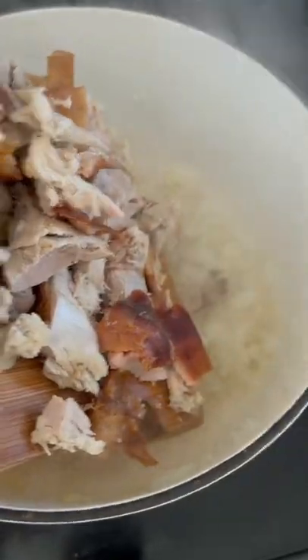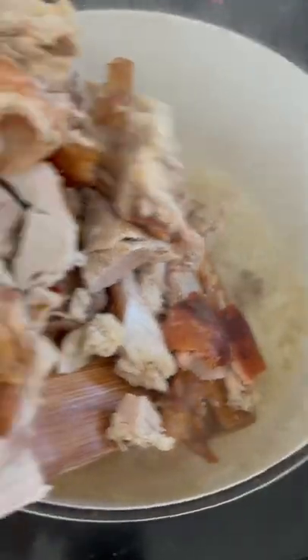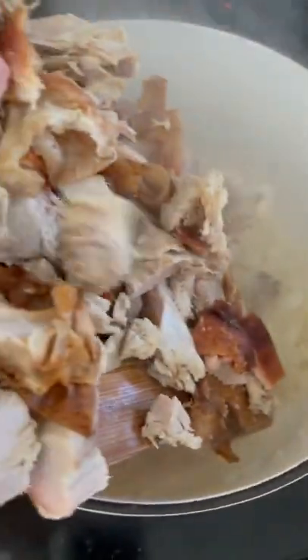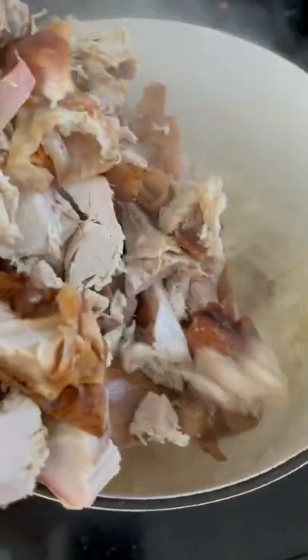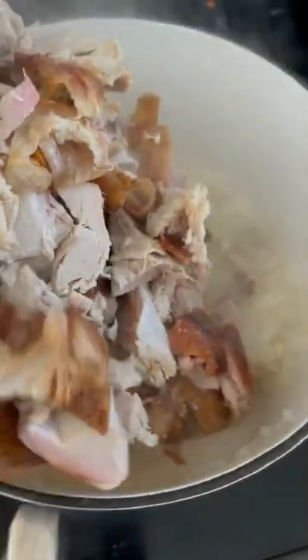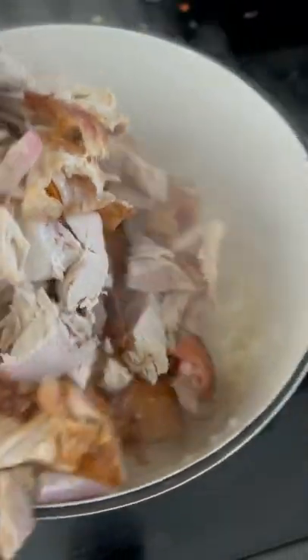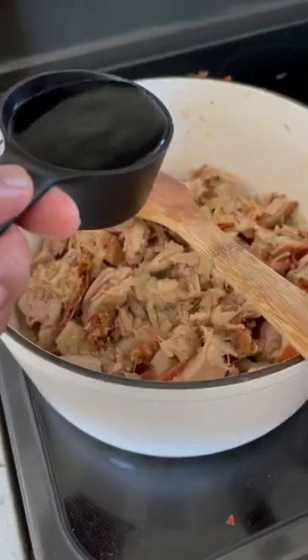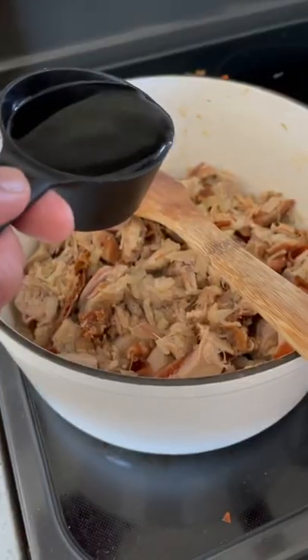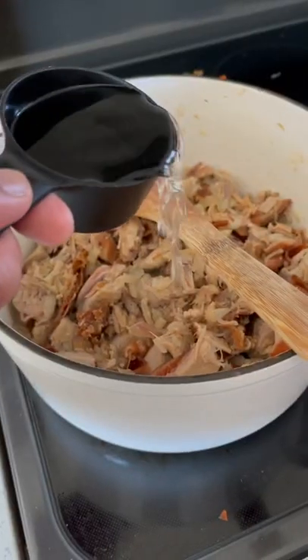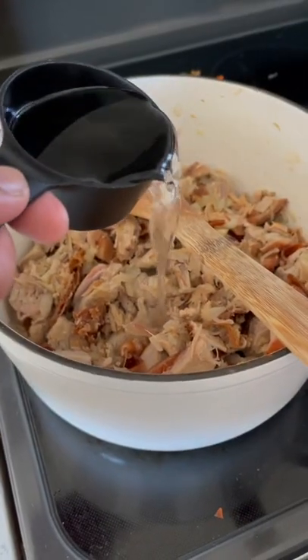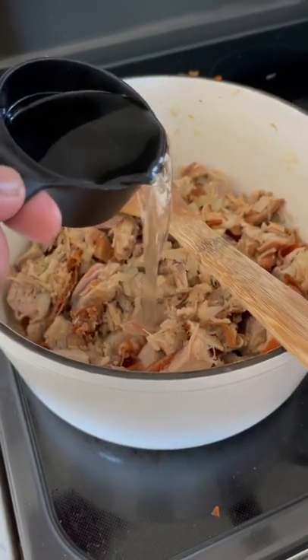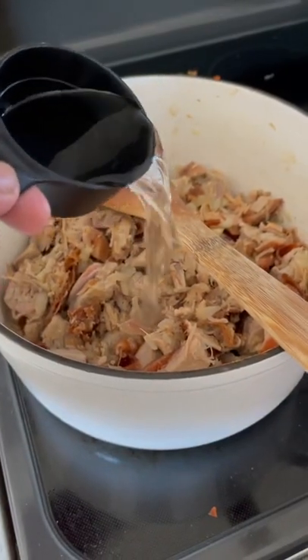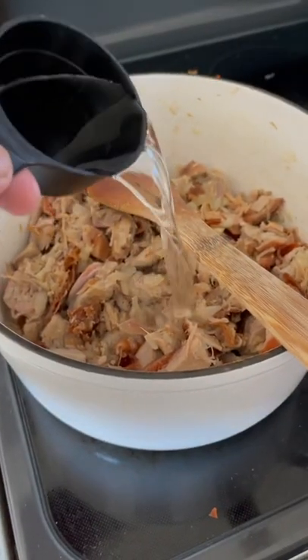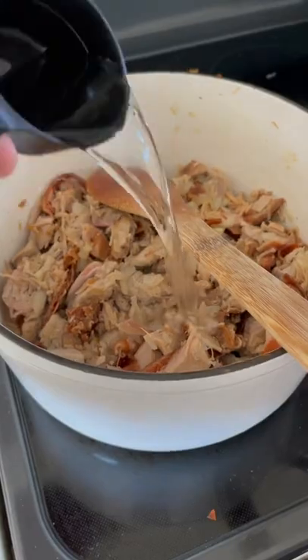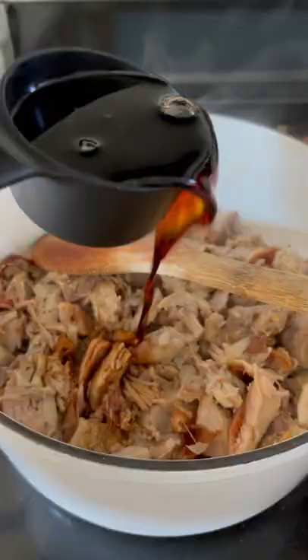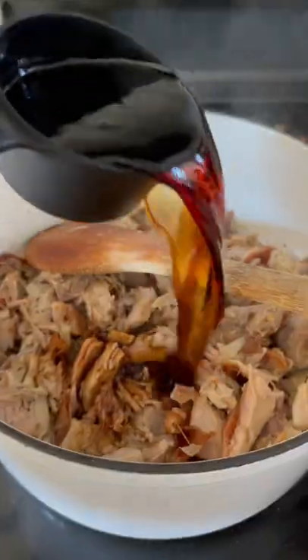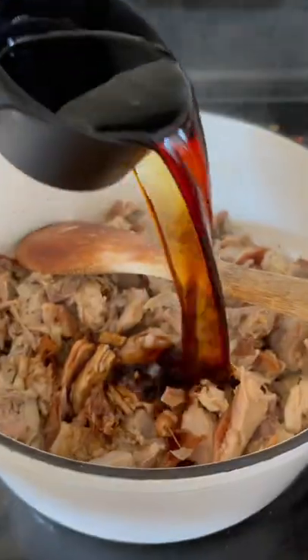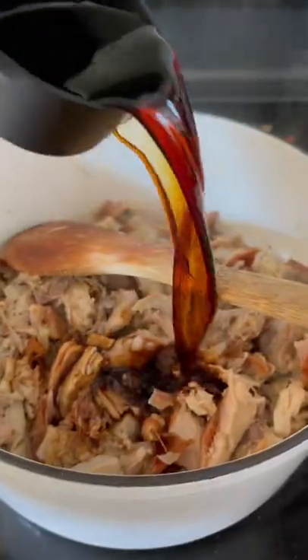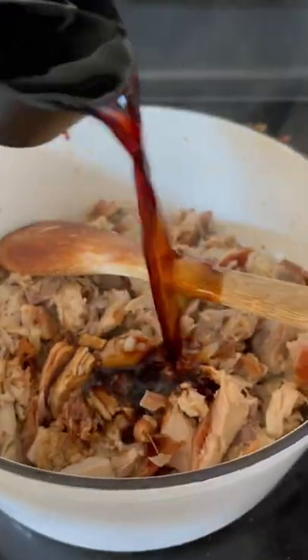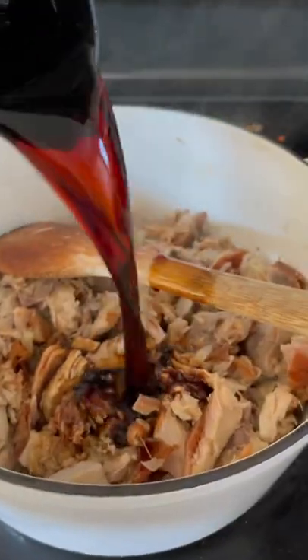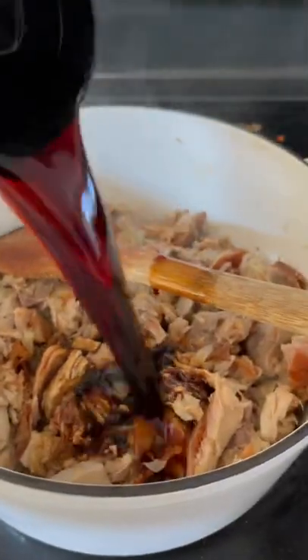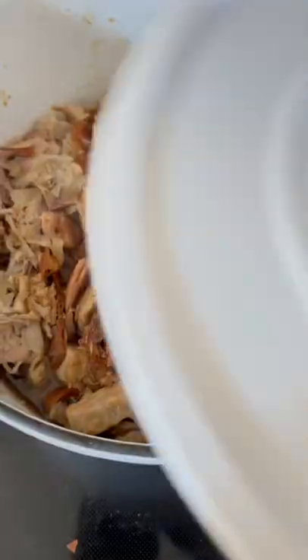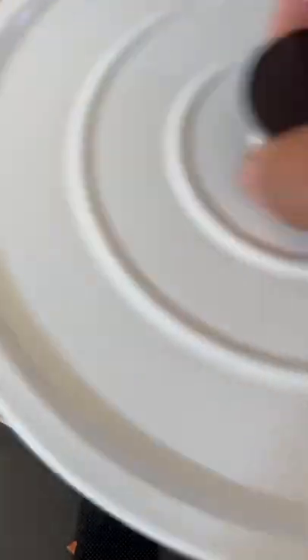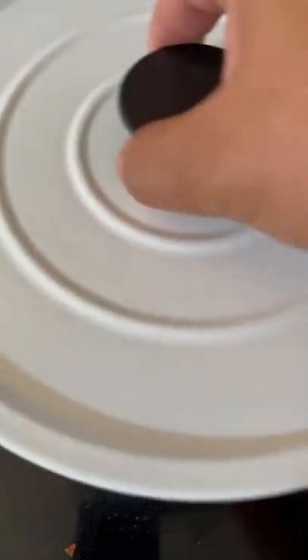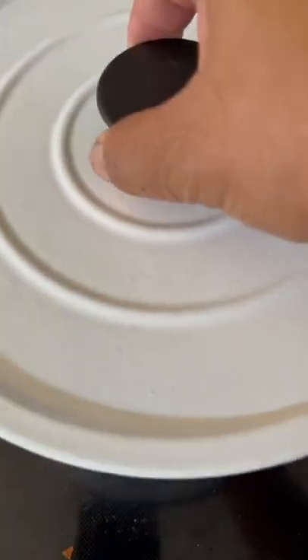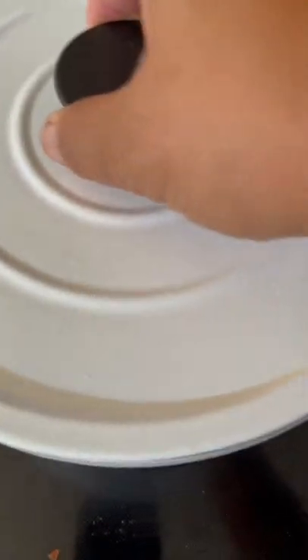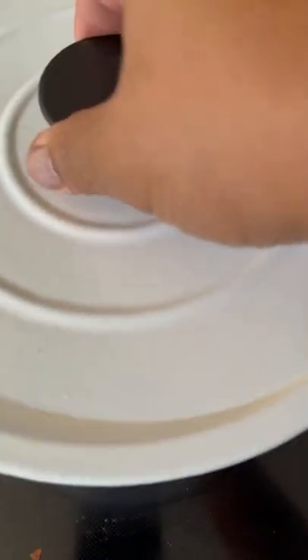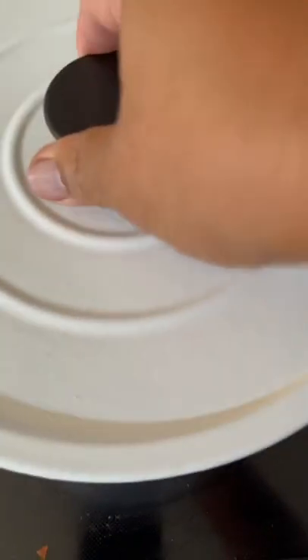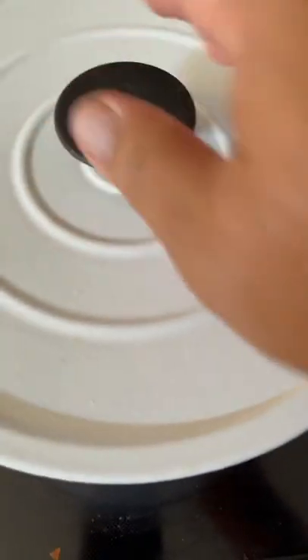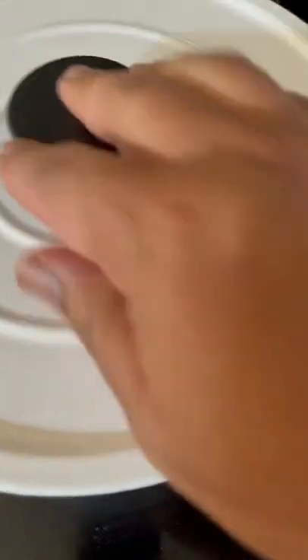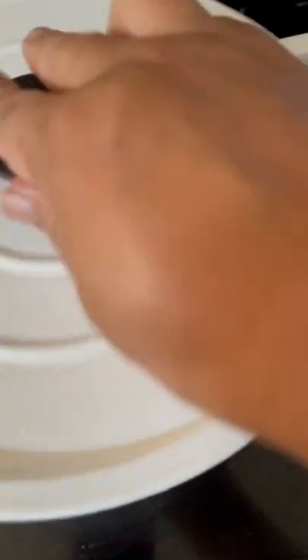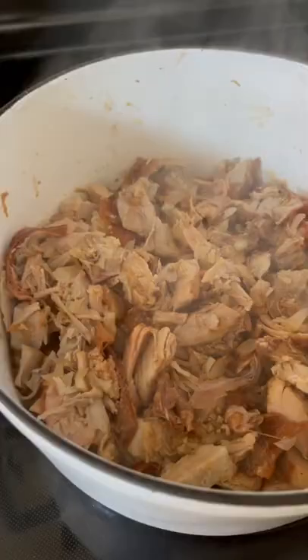Sweat some garlic and onion. Add in your pork. A little bit more vinegar than soy sauce. Cover and simmer for about 15 minutes.